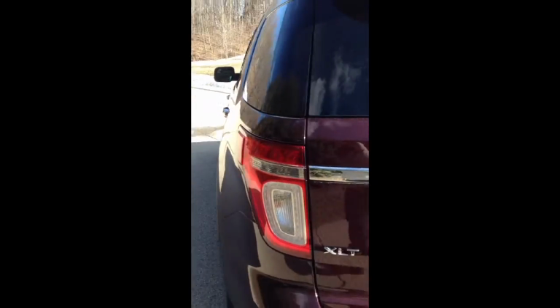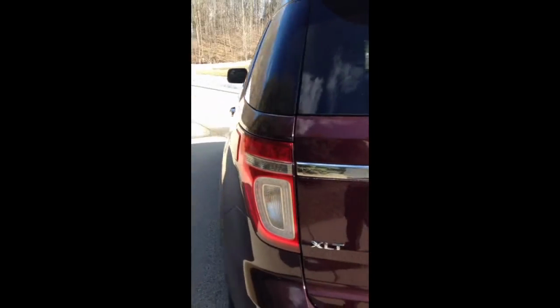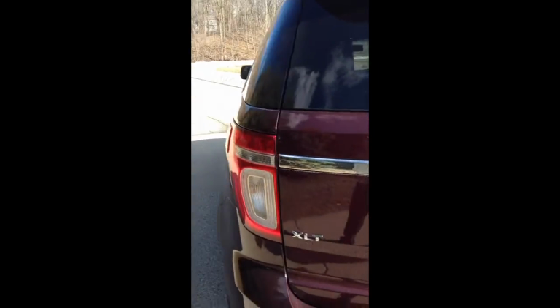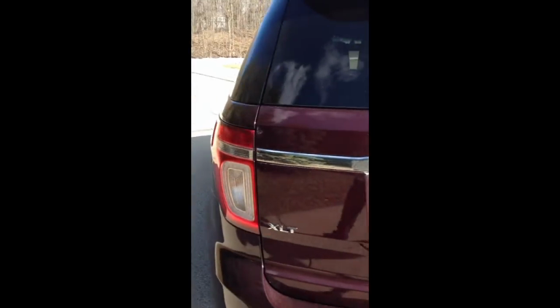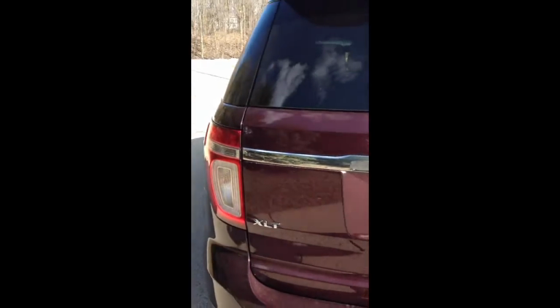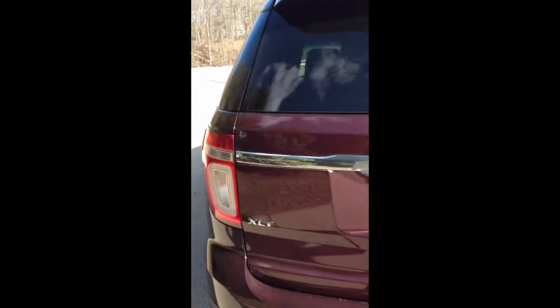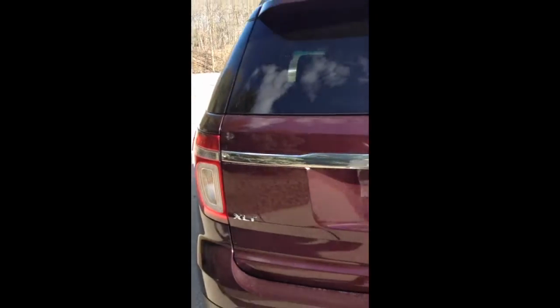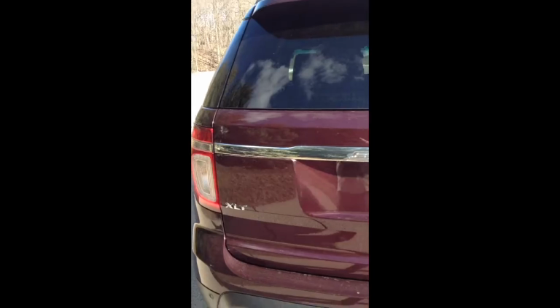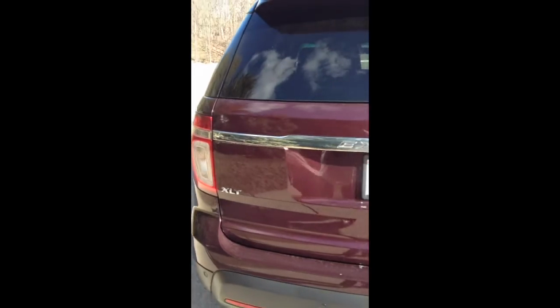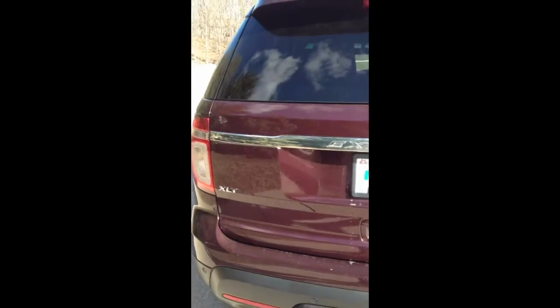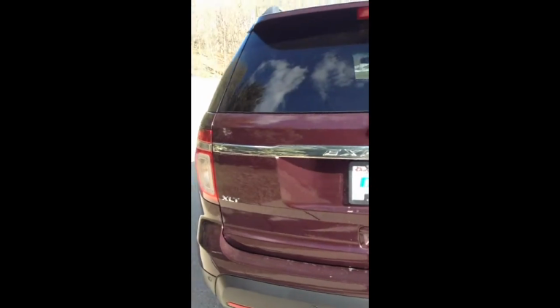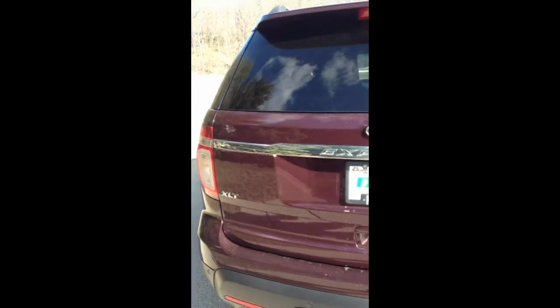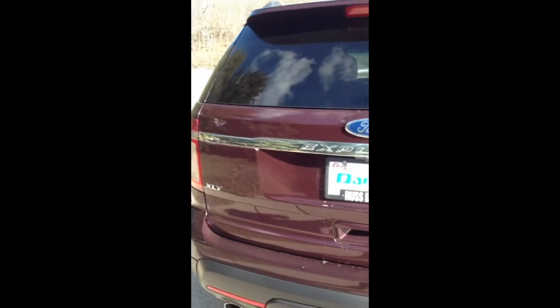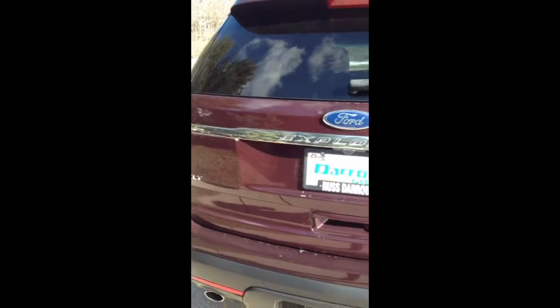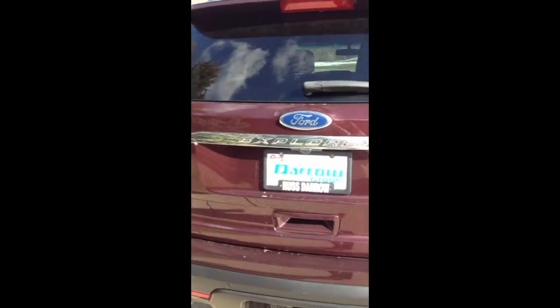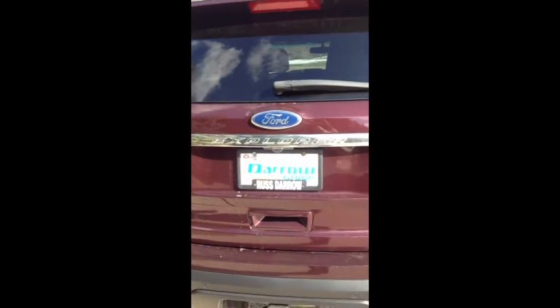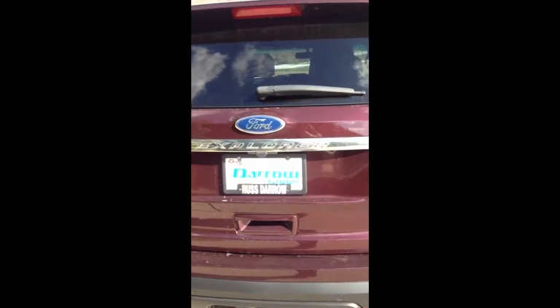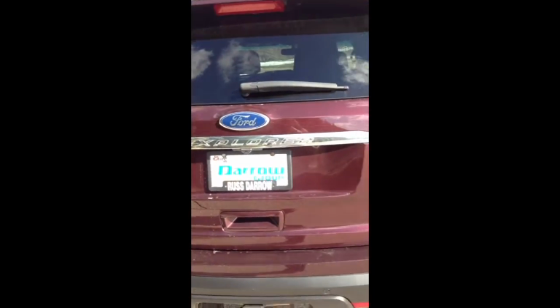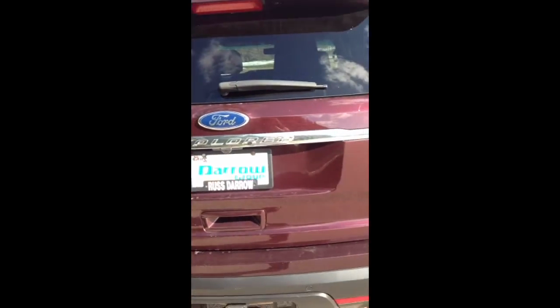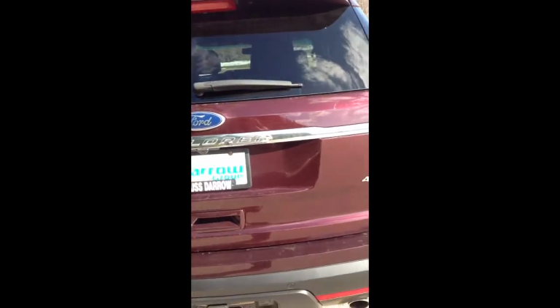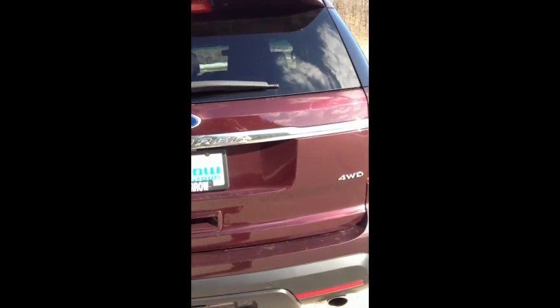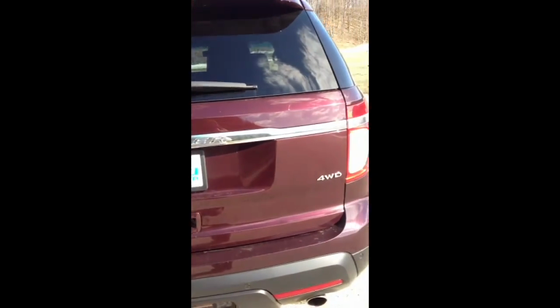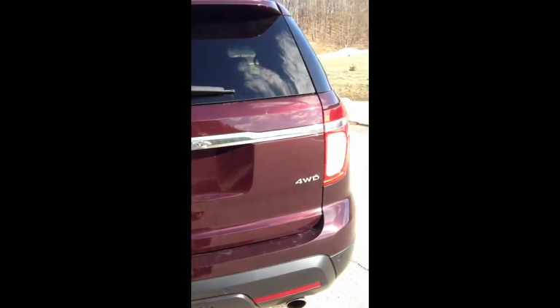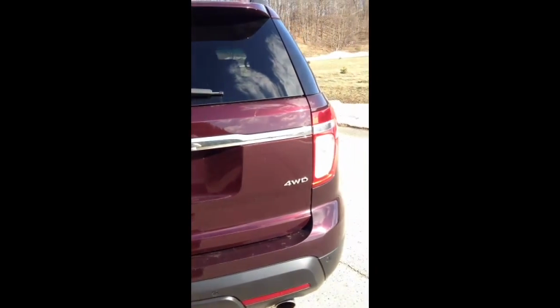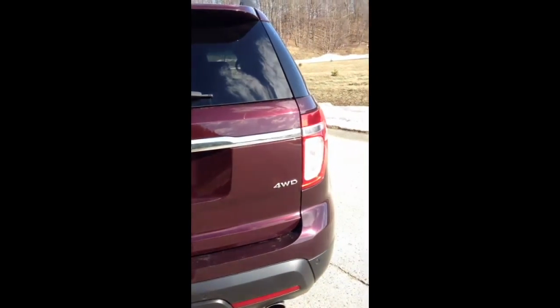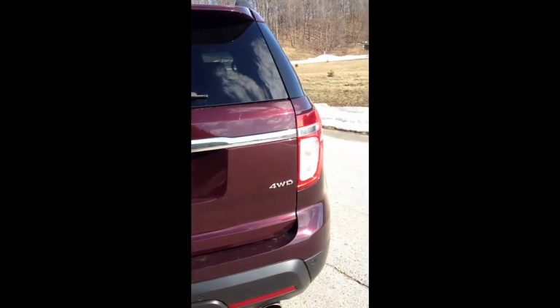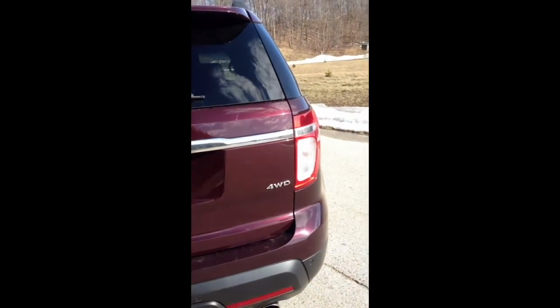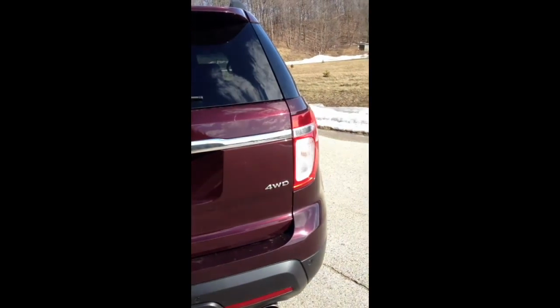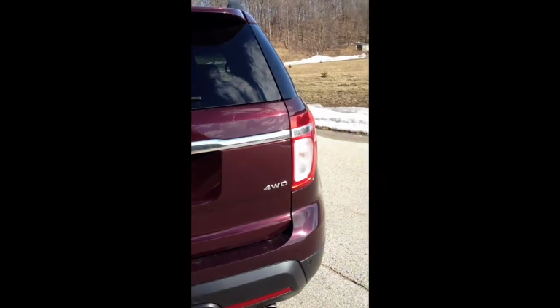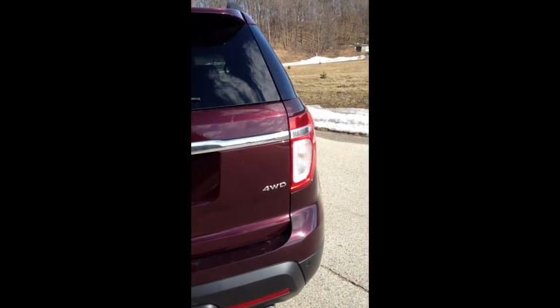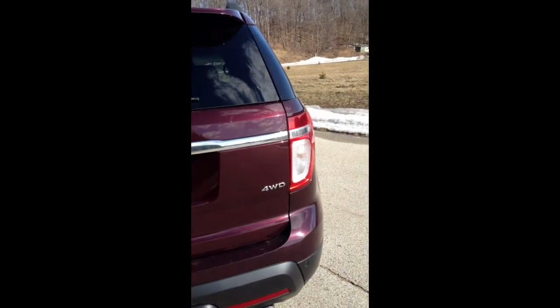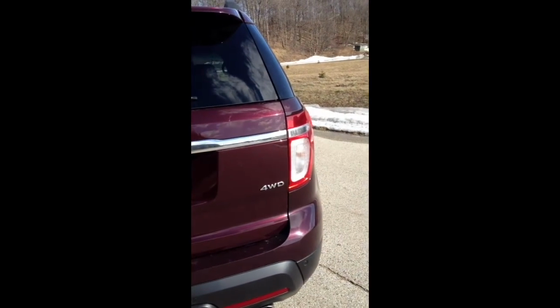It's in excellent condition. This XLT is a four-wheel drive, all-wheel drive vehicle.